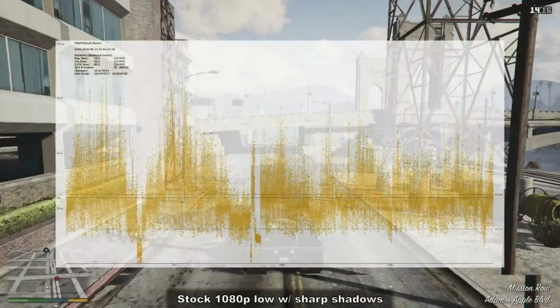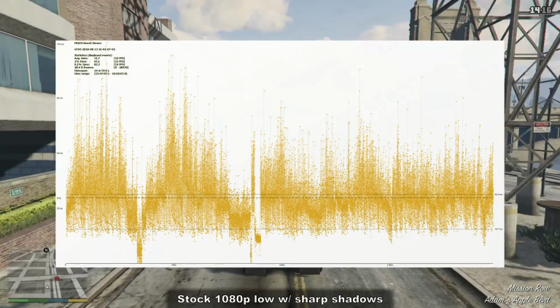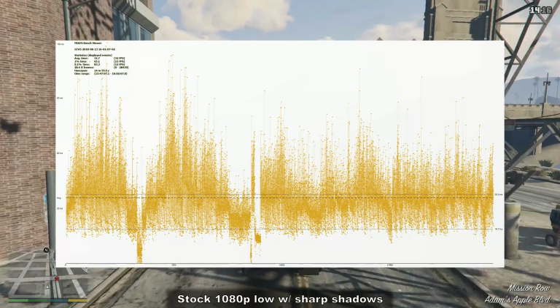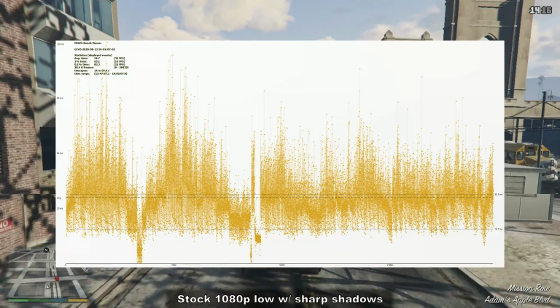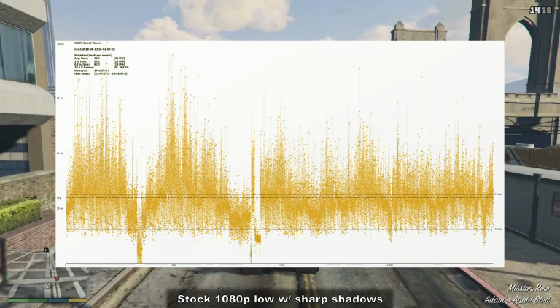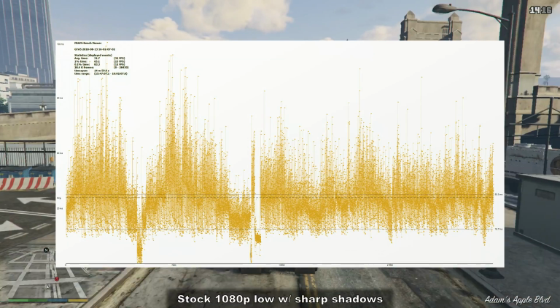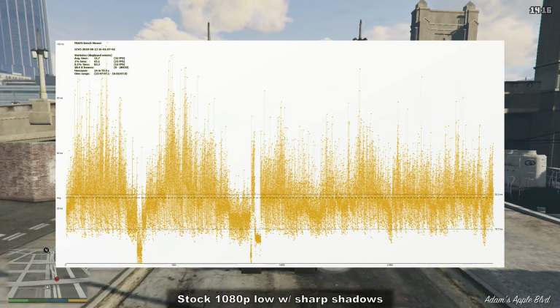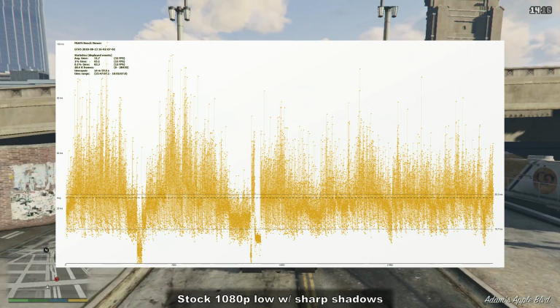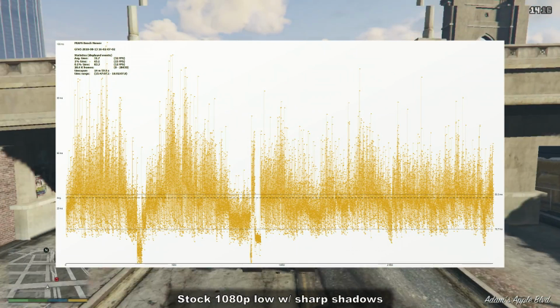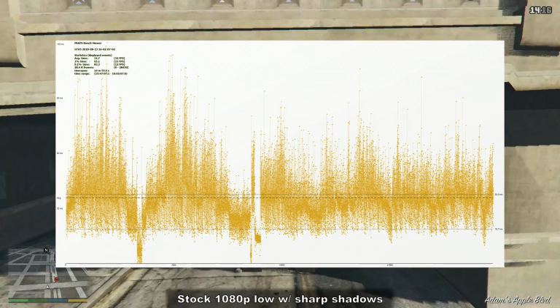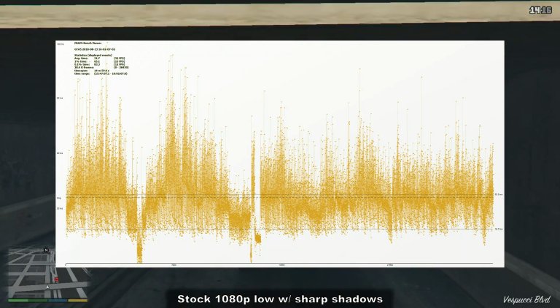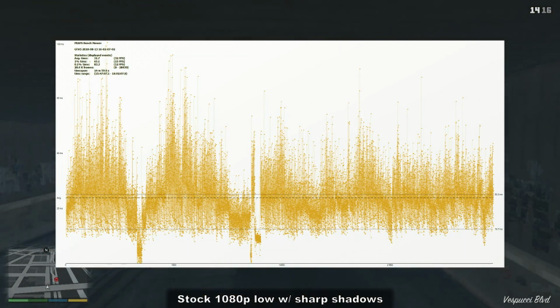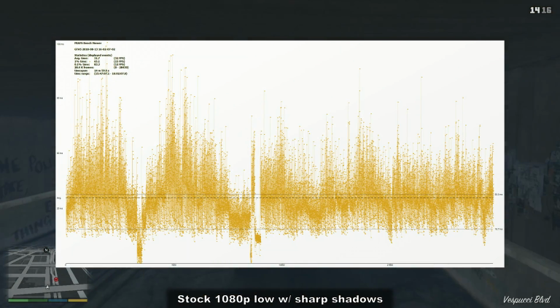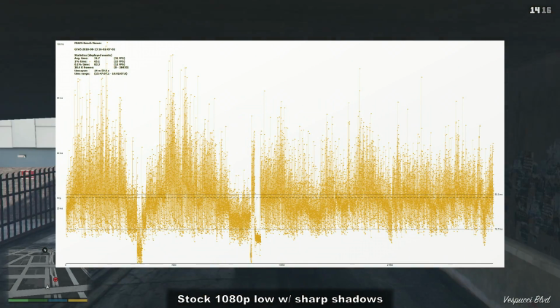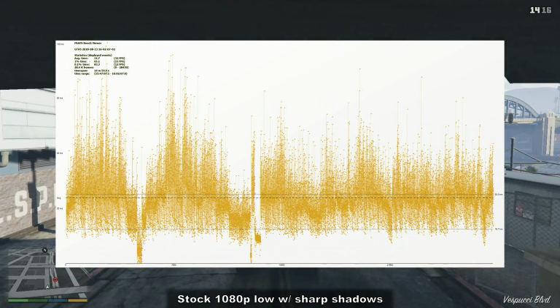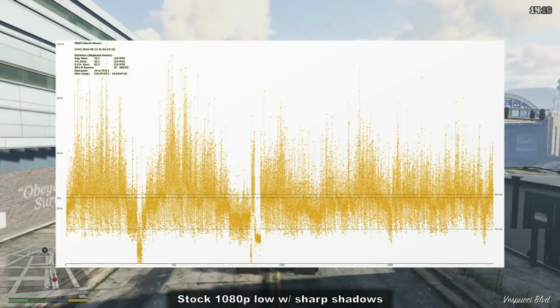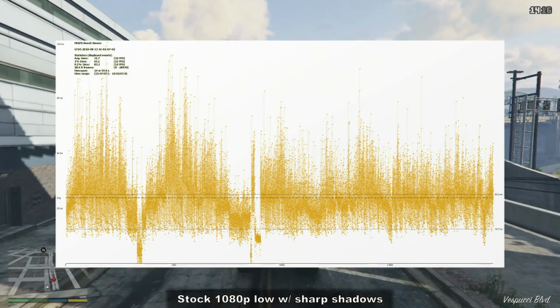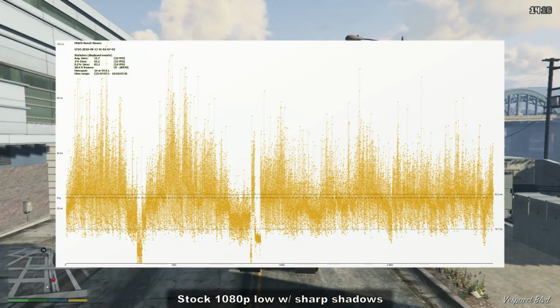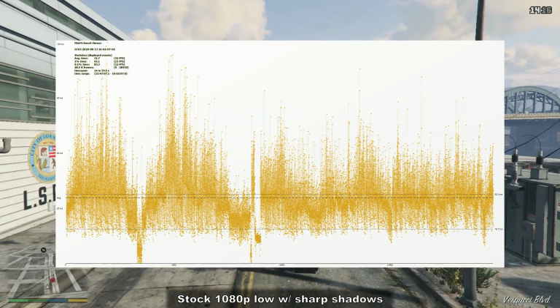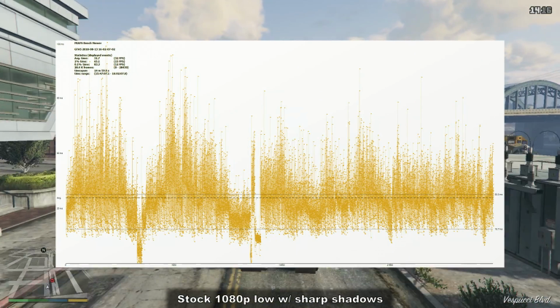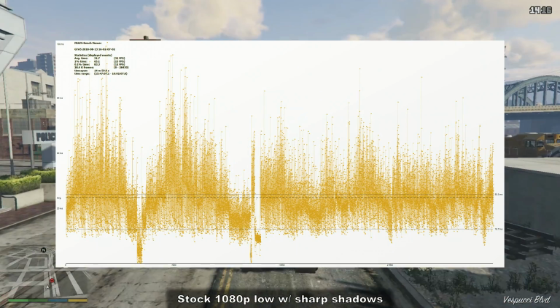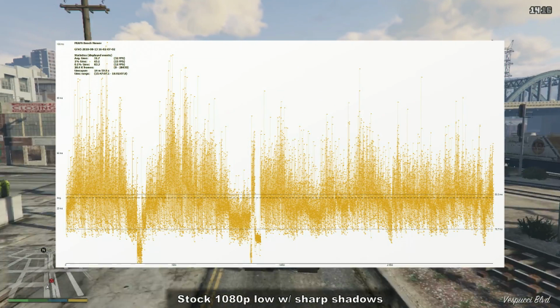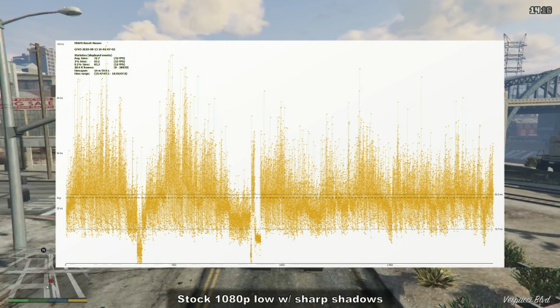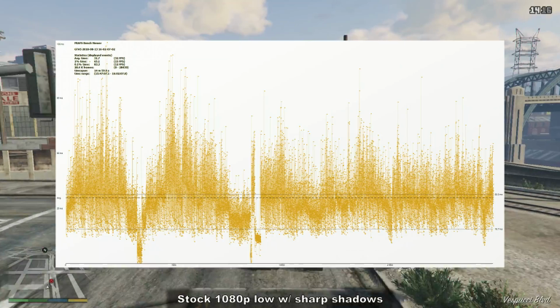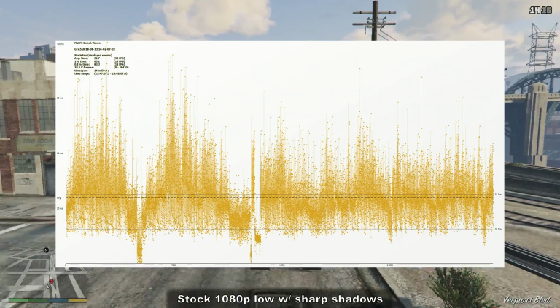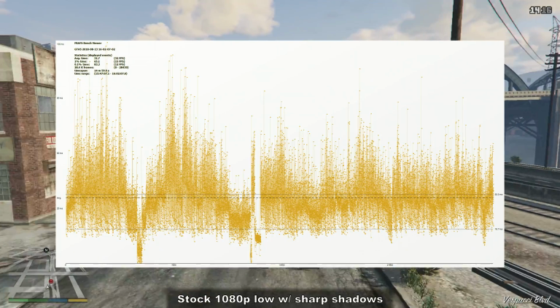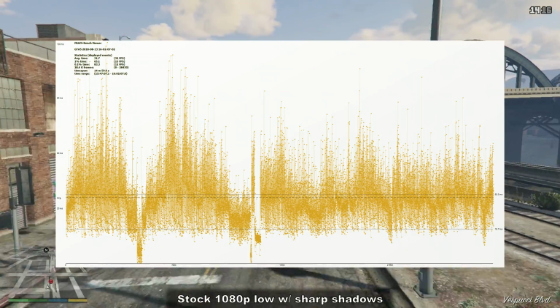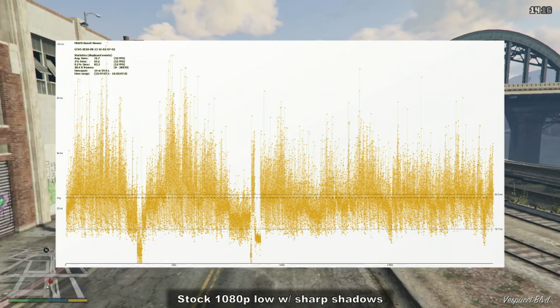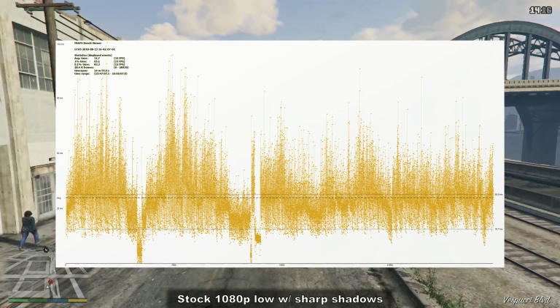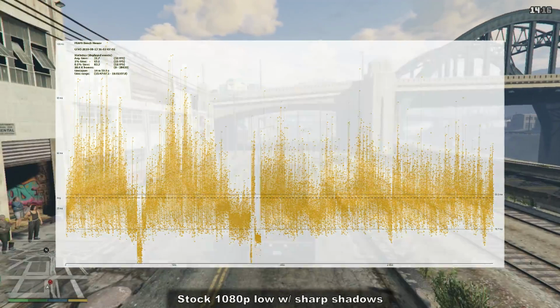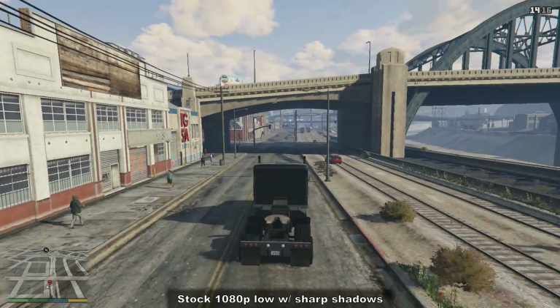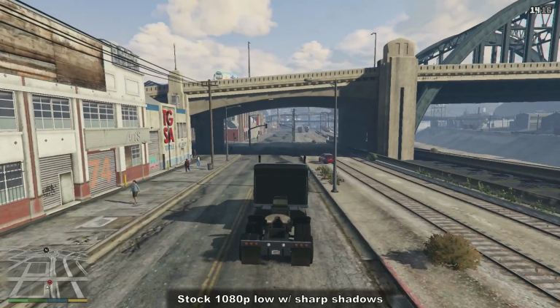An issue I also noticed was that in moments of intense stutter, the inputs also locked up, leading you to crash vehicles if you were attempting to turn a corner when it happened. And as you can see from the frametime graph on screen now, the frametimes often approach 1 tenth of a second, which represents a micro-stutter throughout the whole game.